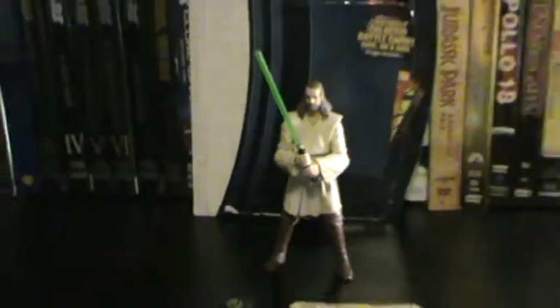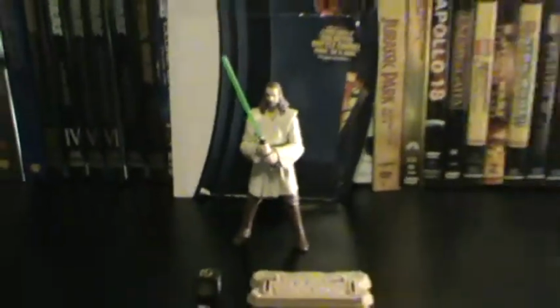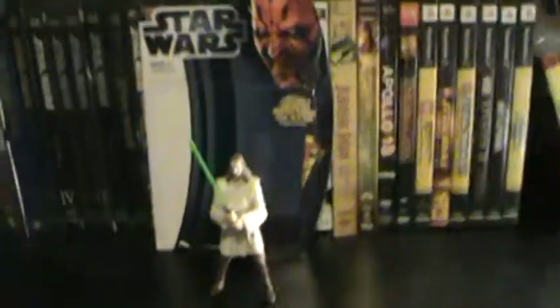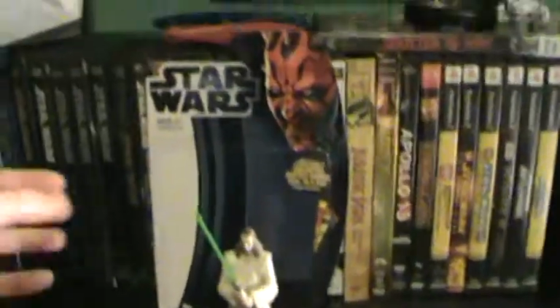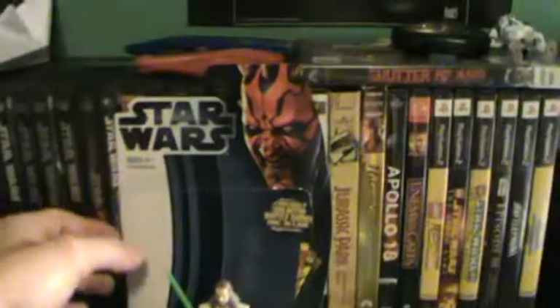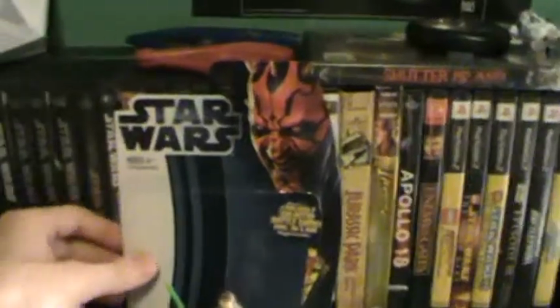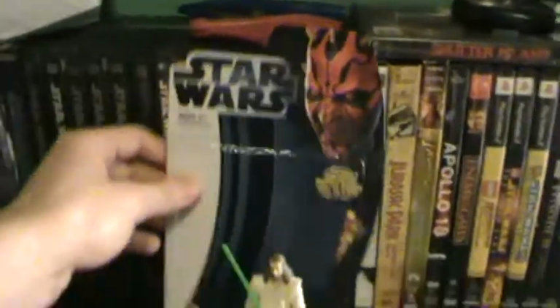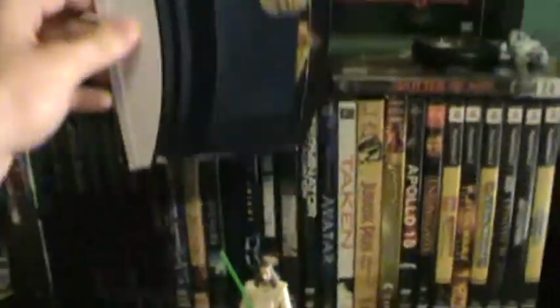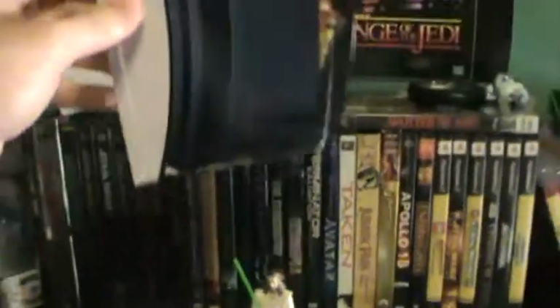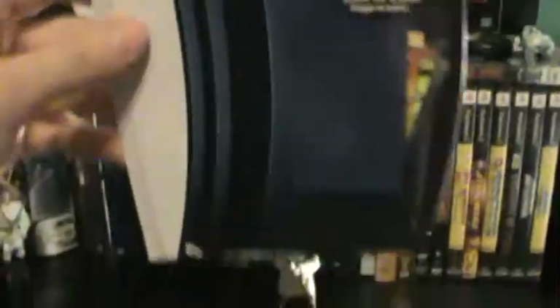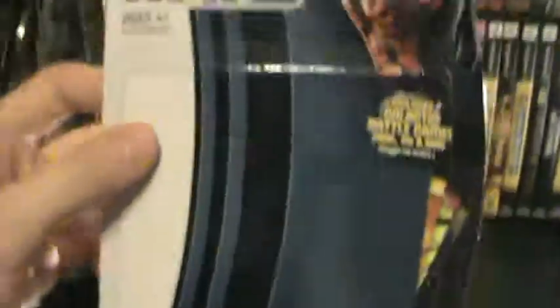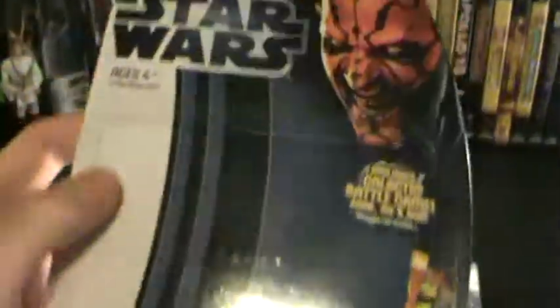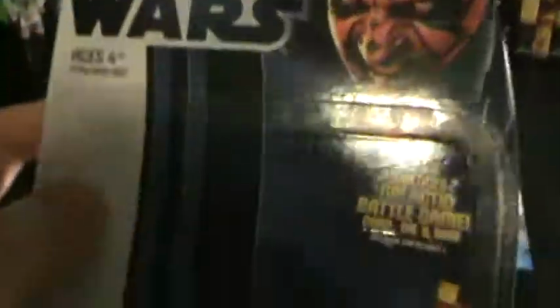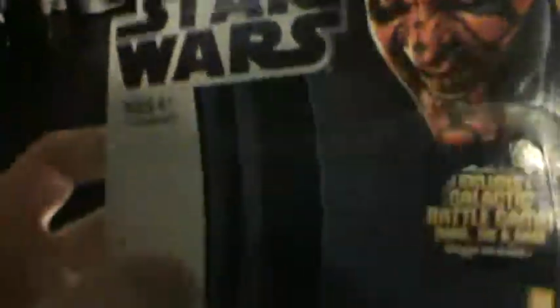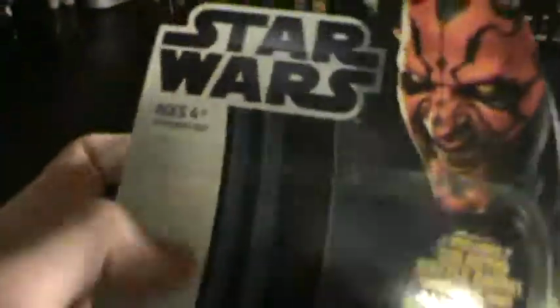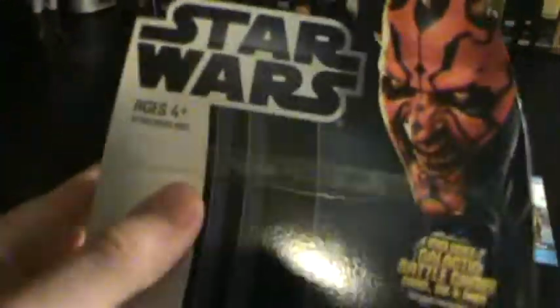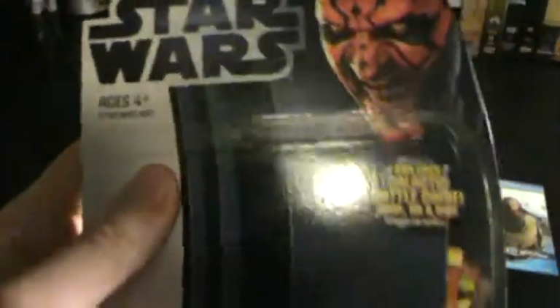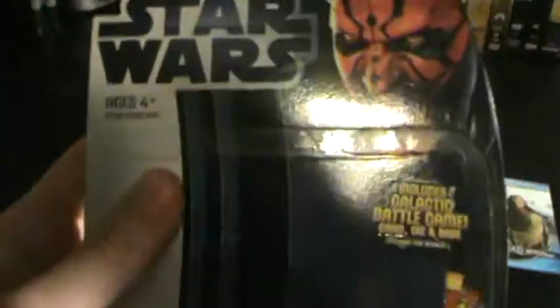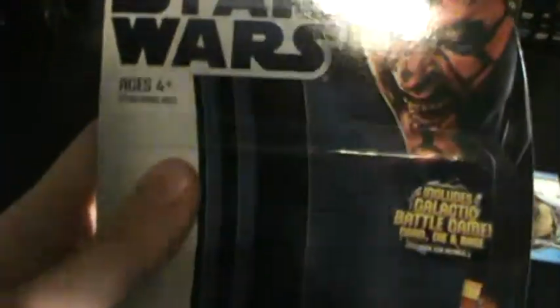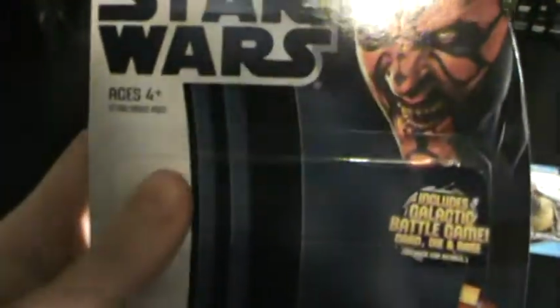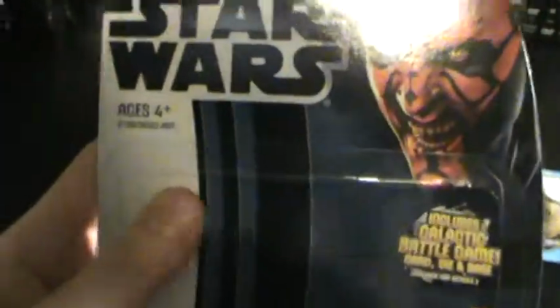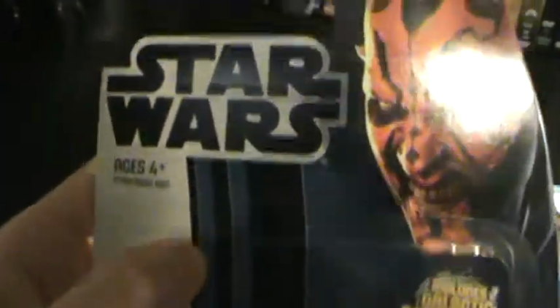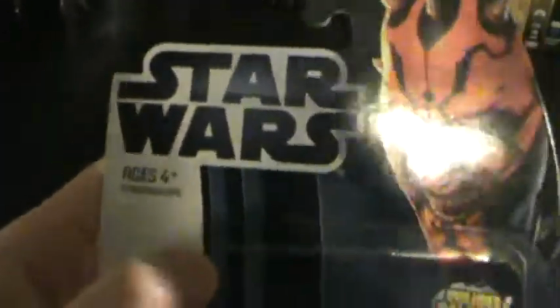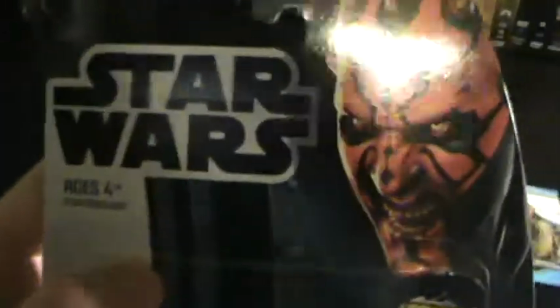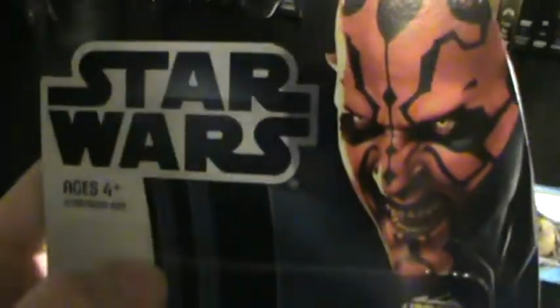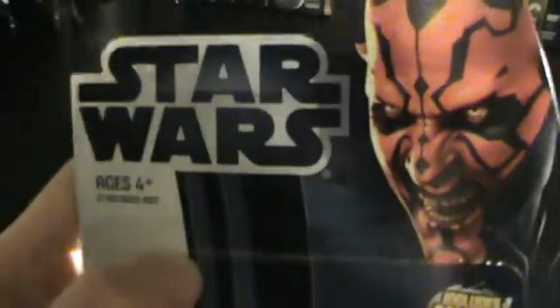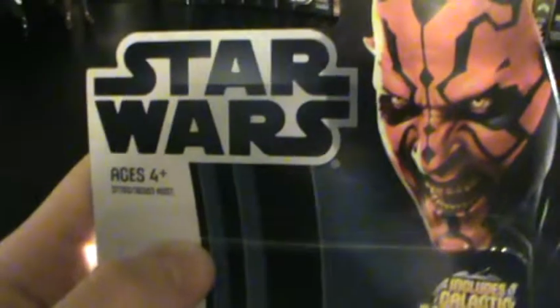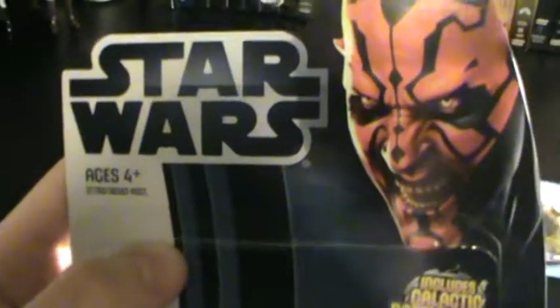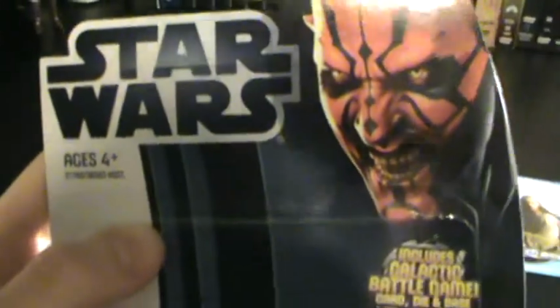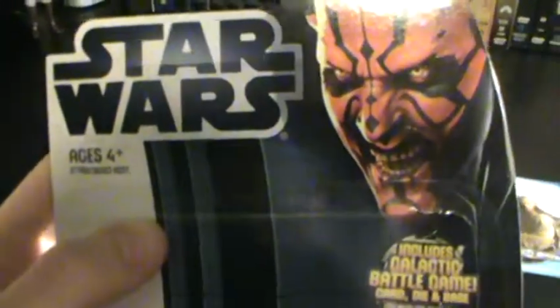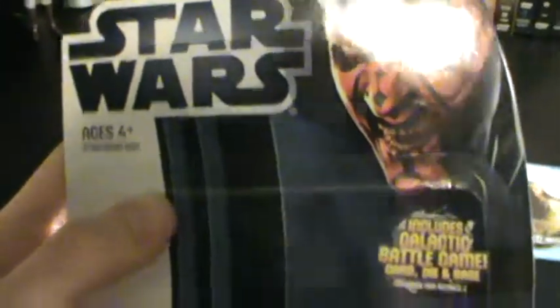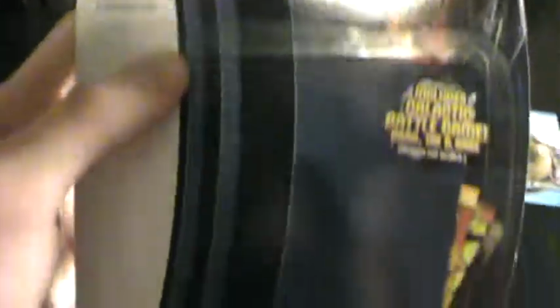So here is the packaging, as we always go over first — basic, standard 2012 Star Wars figure packaging.